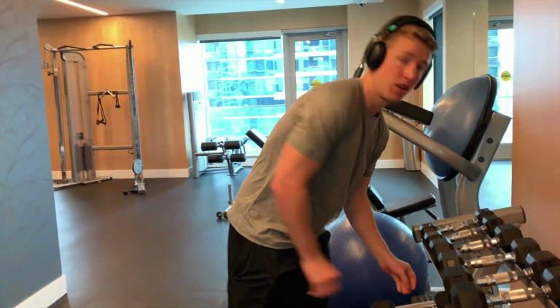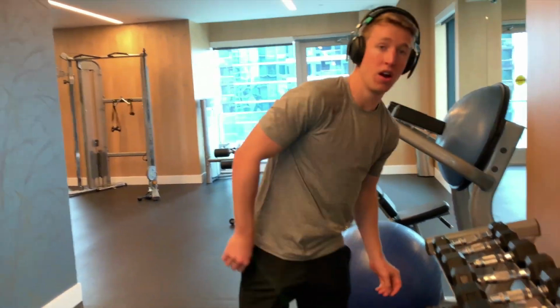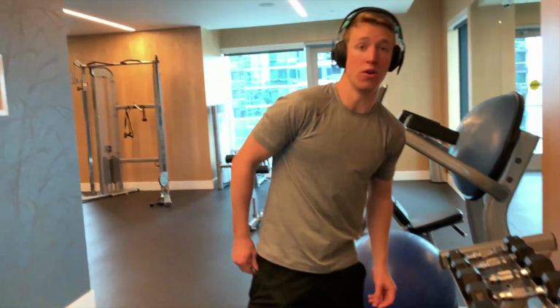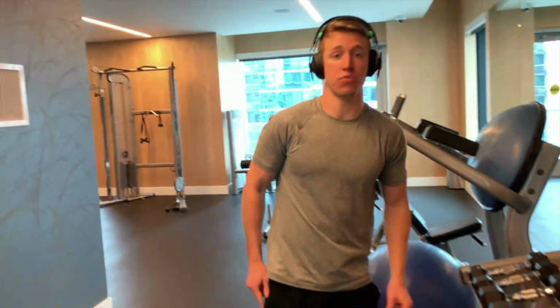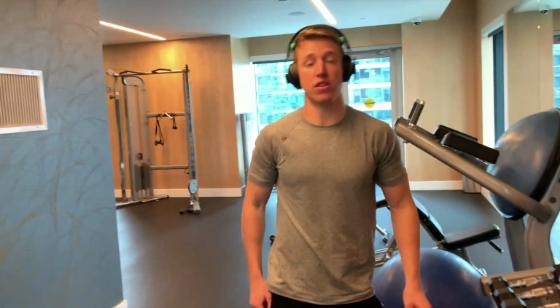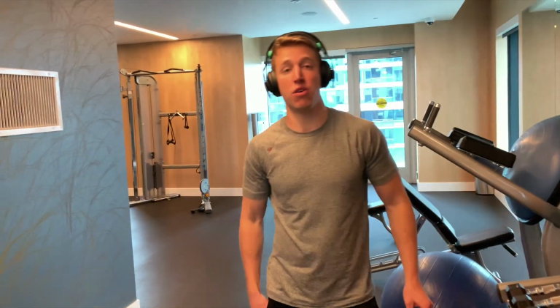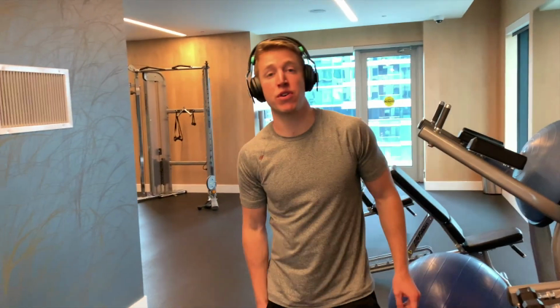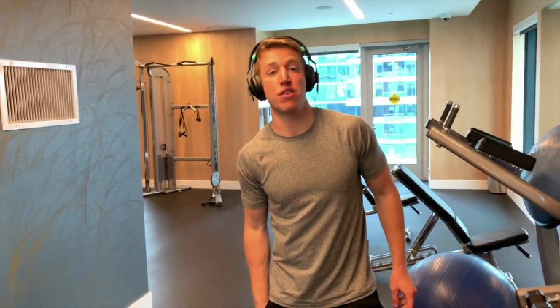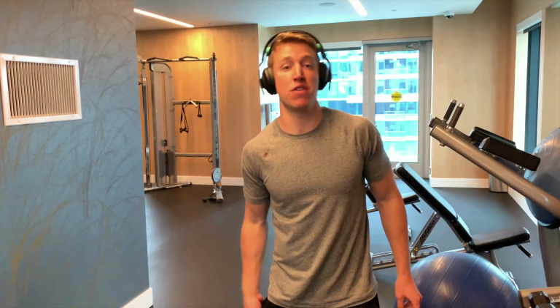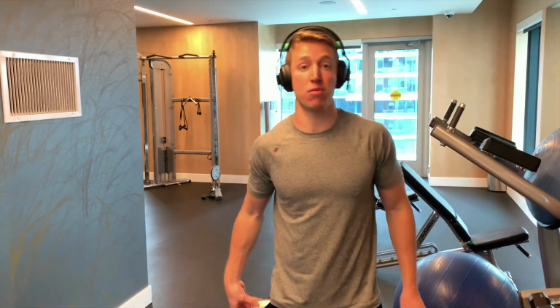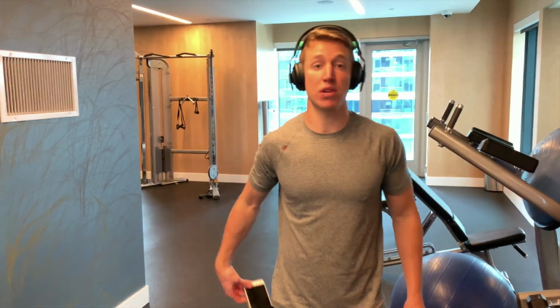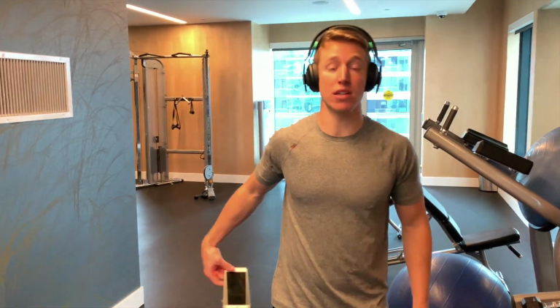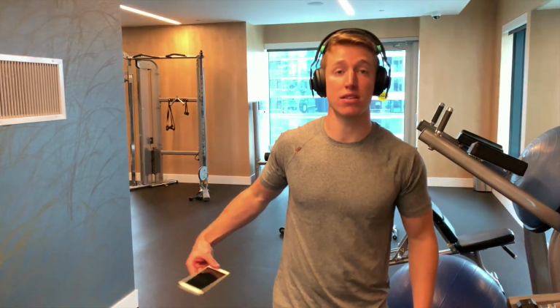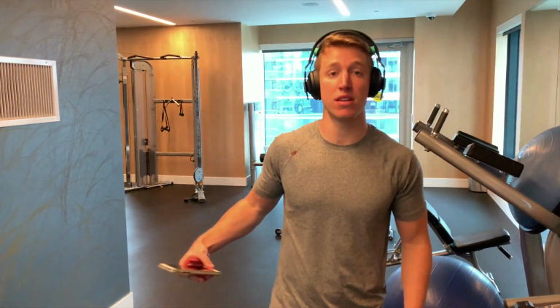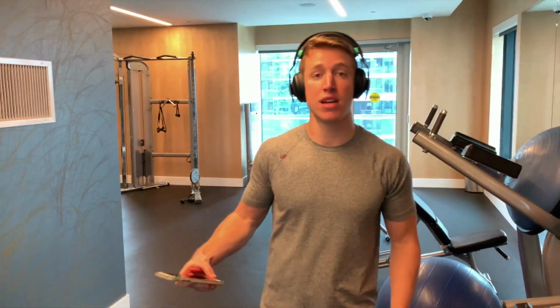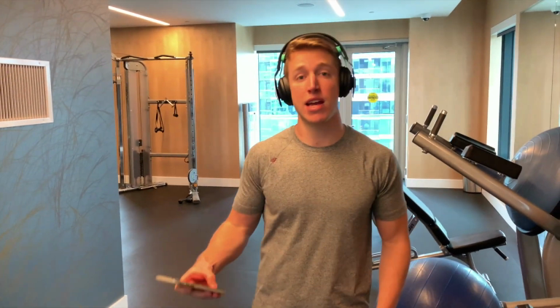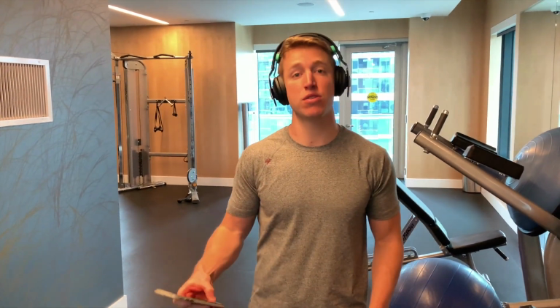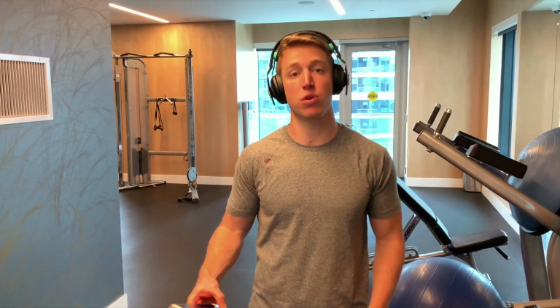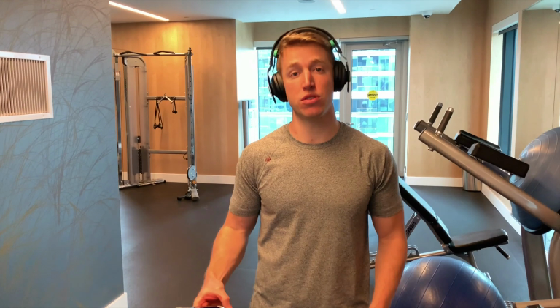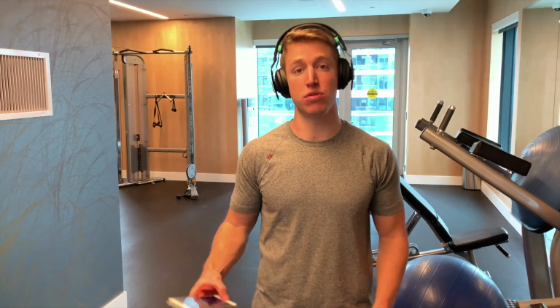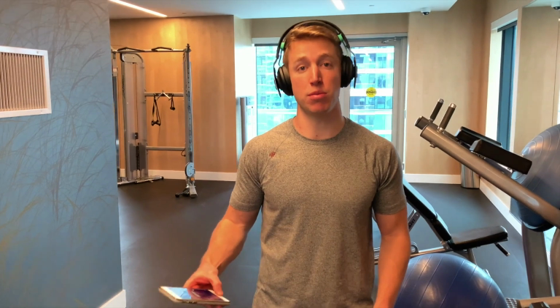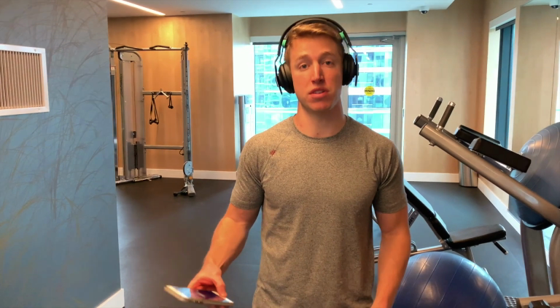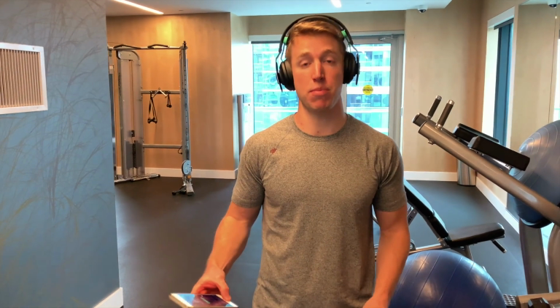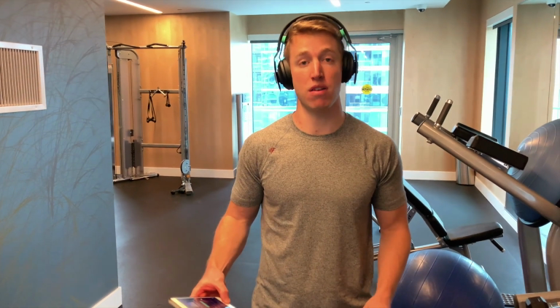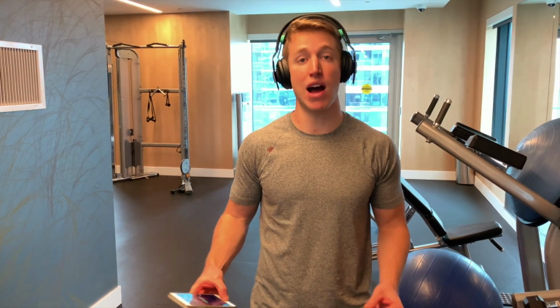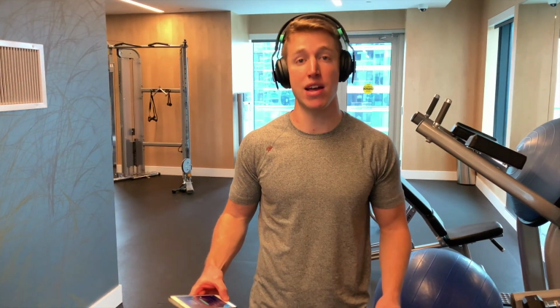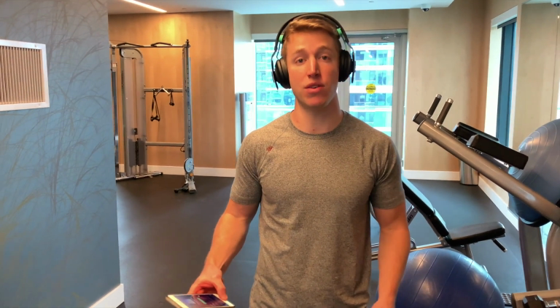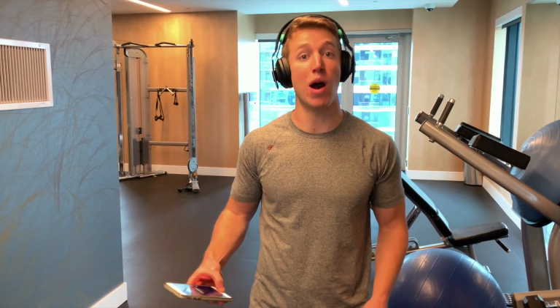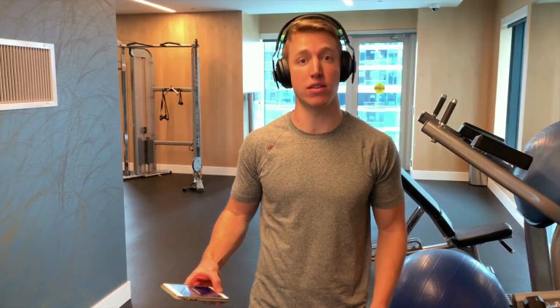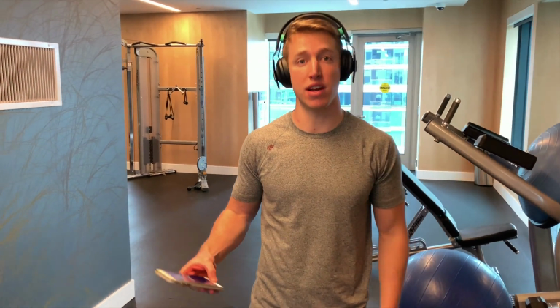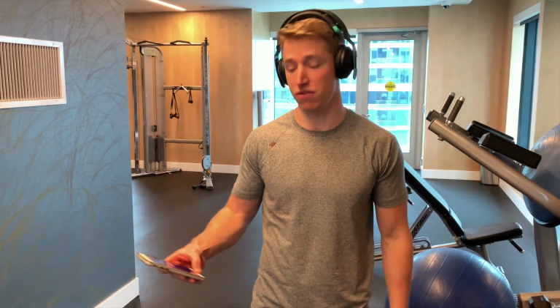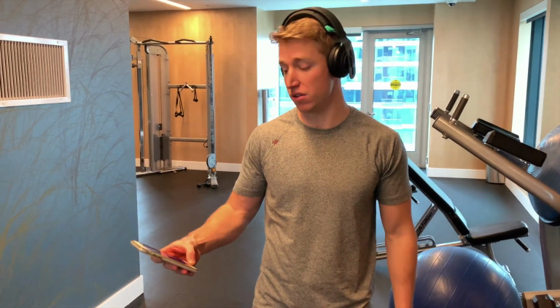And don't forget your favorite playlist. Halo Sport 2 doubles as a pair of high-end wireless headphones.